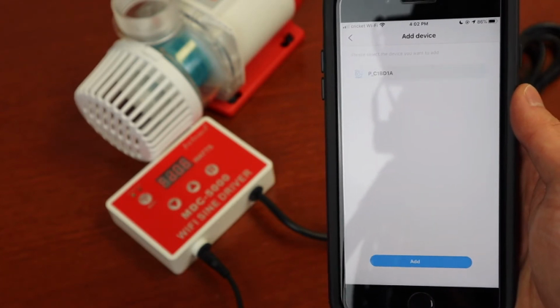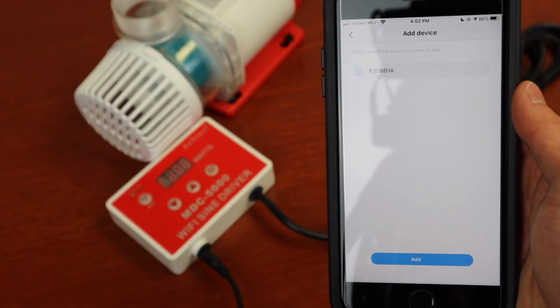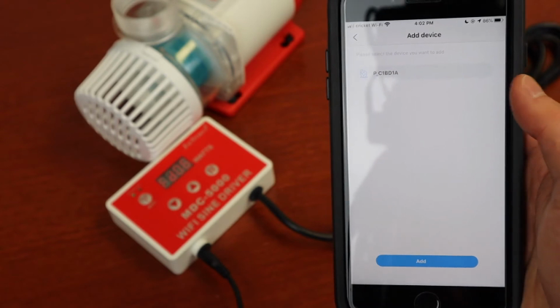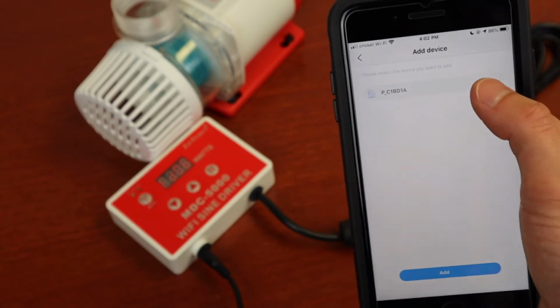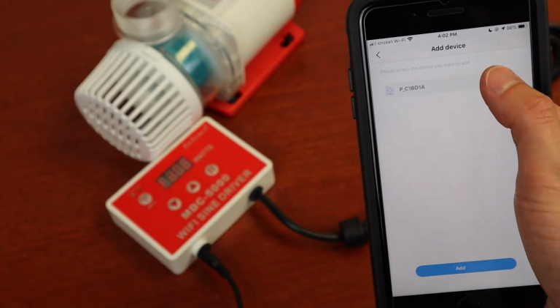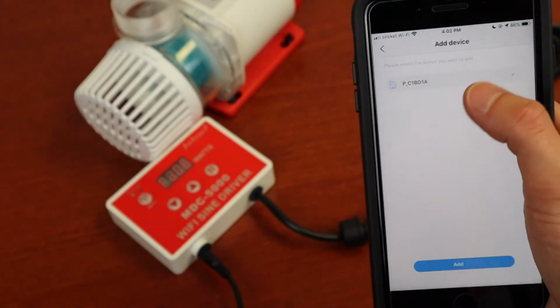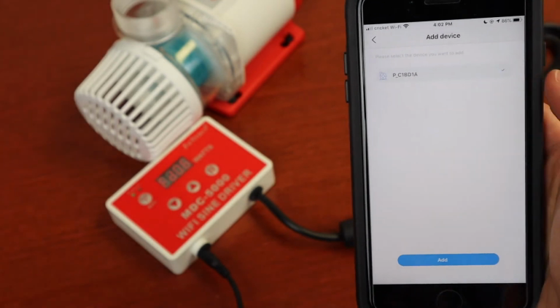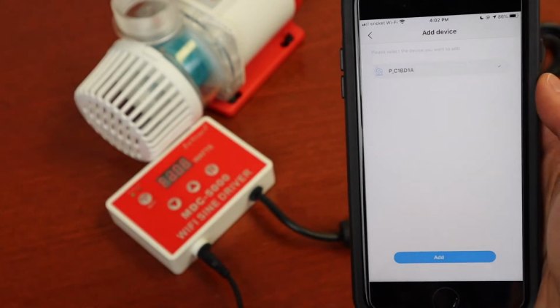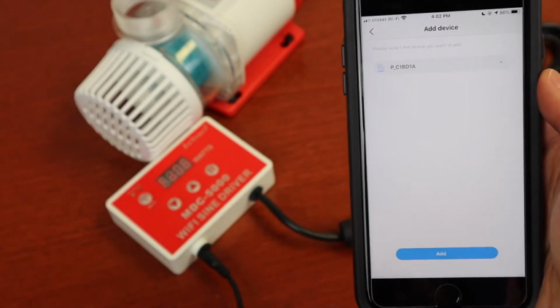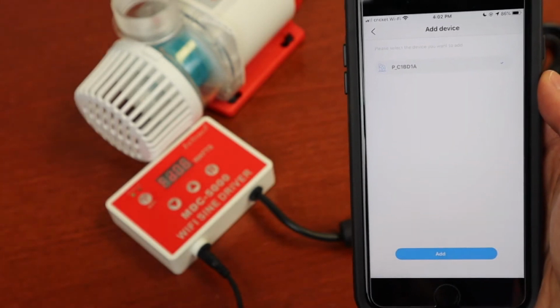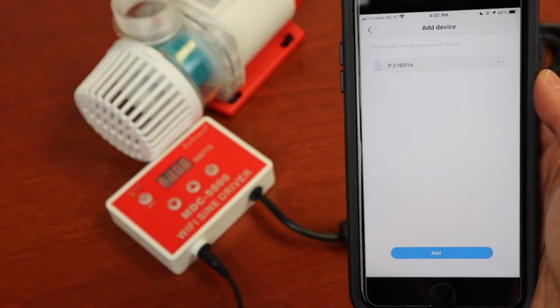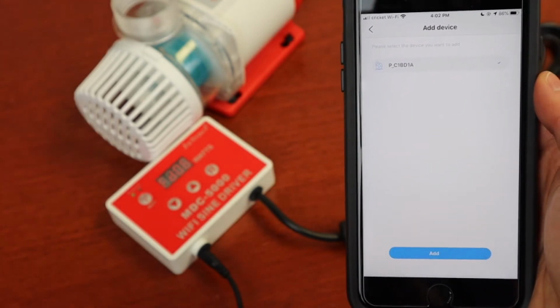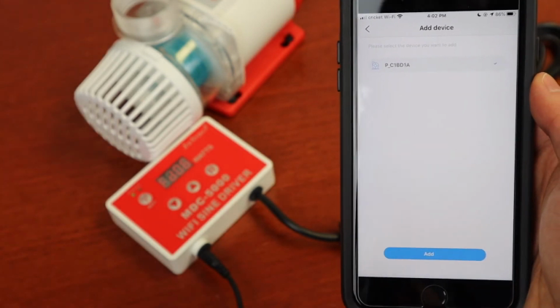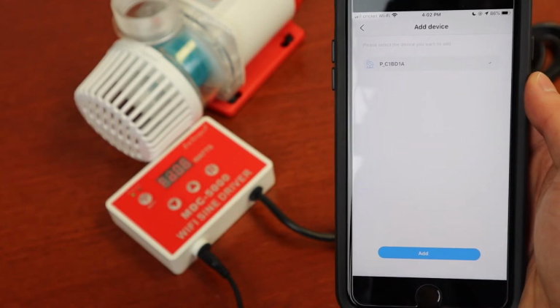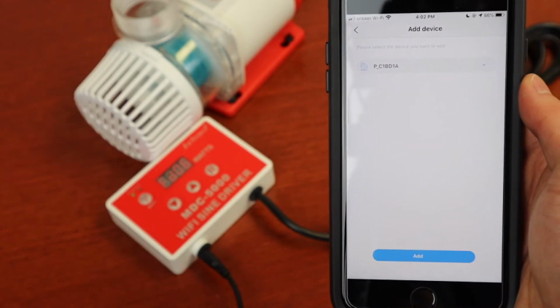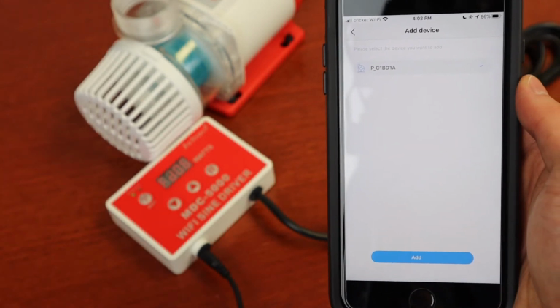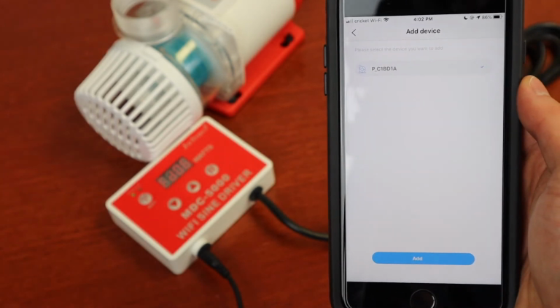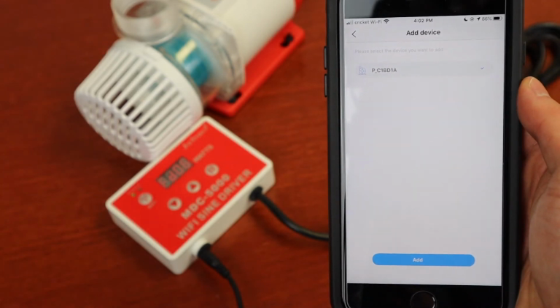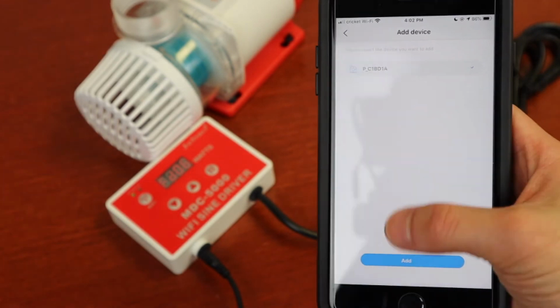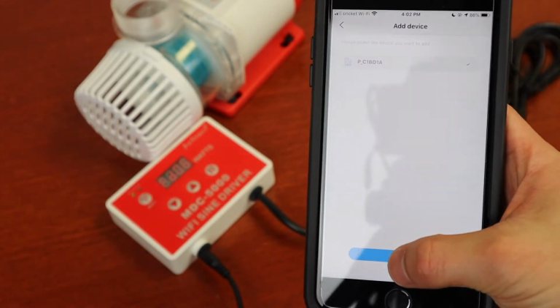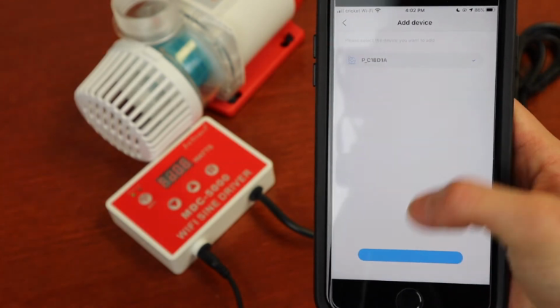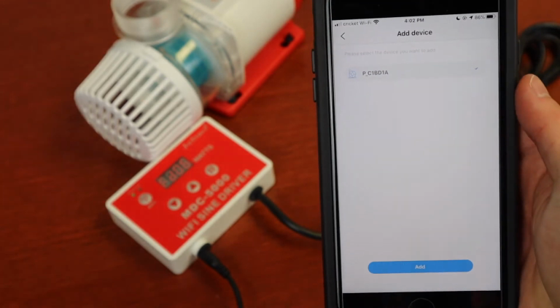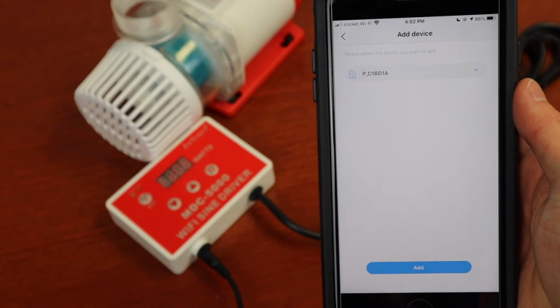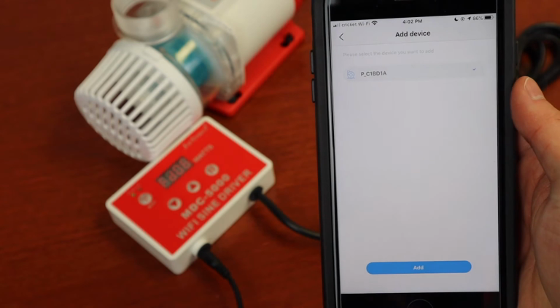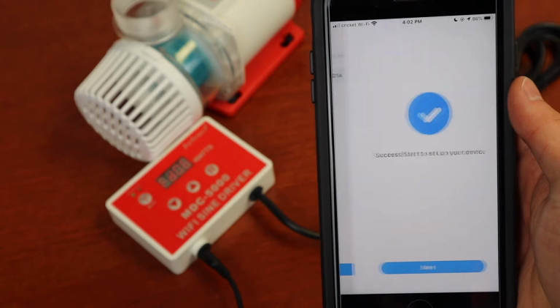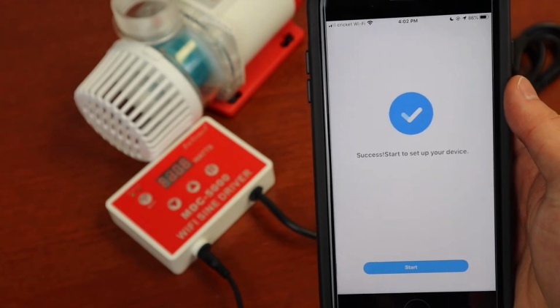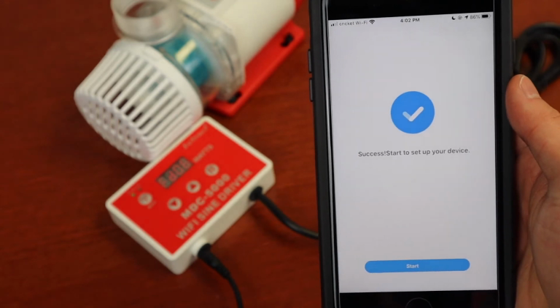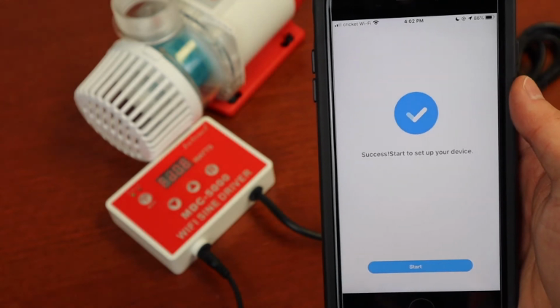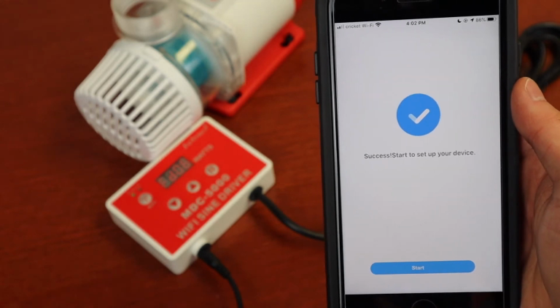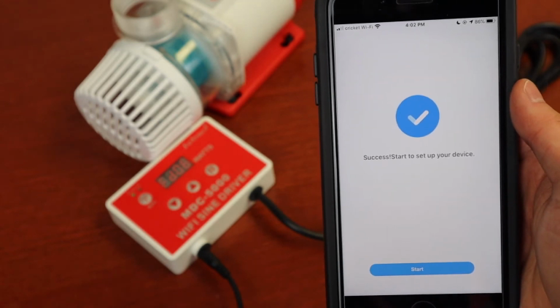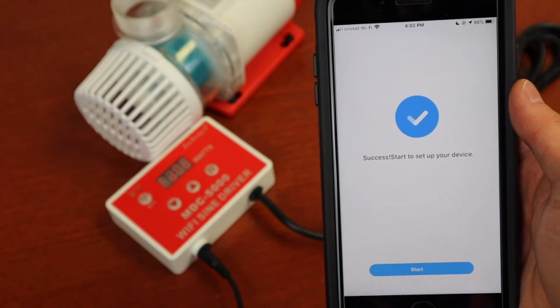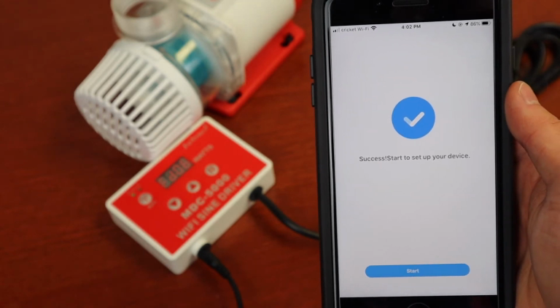Select the pump, press Add, and you are ready to use your pump.